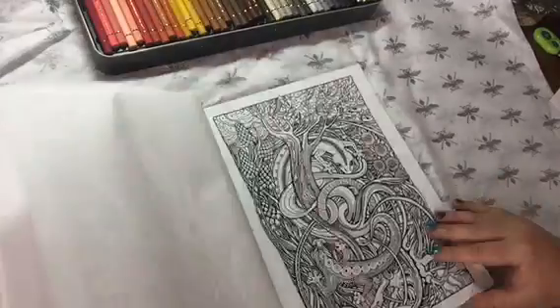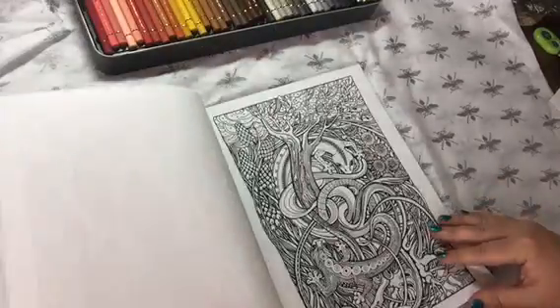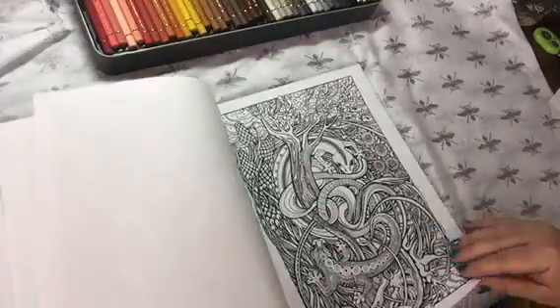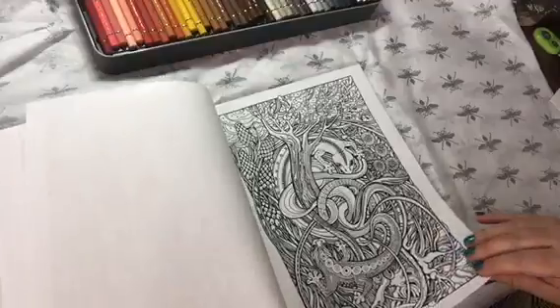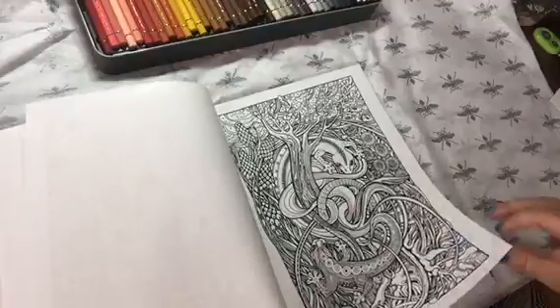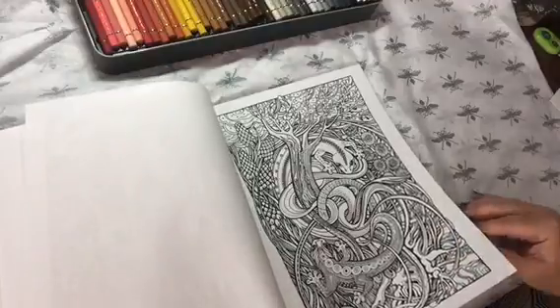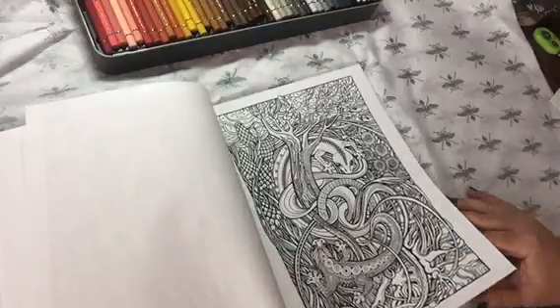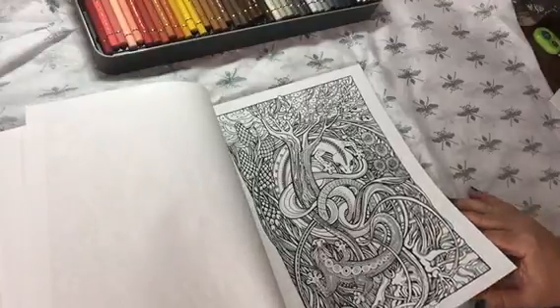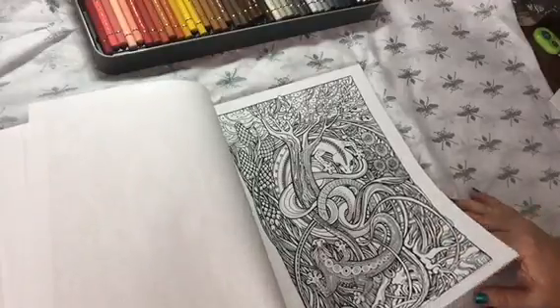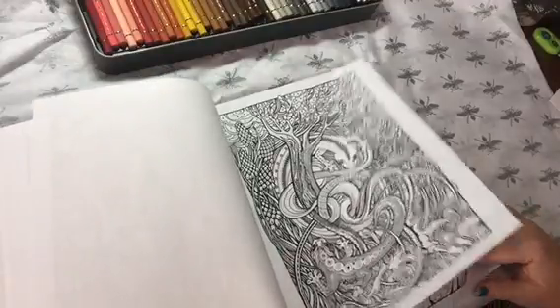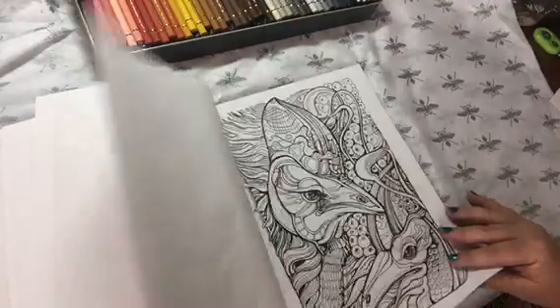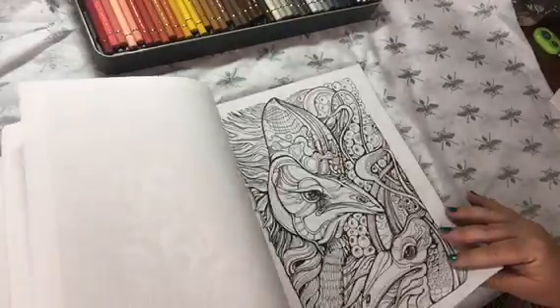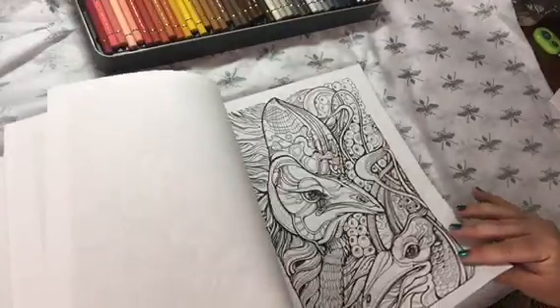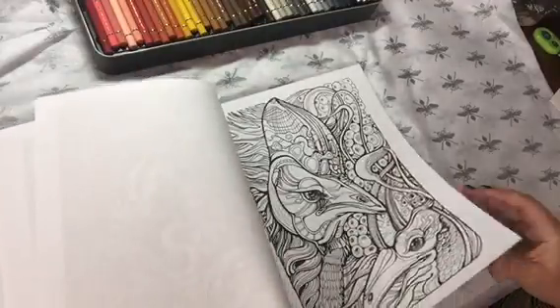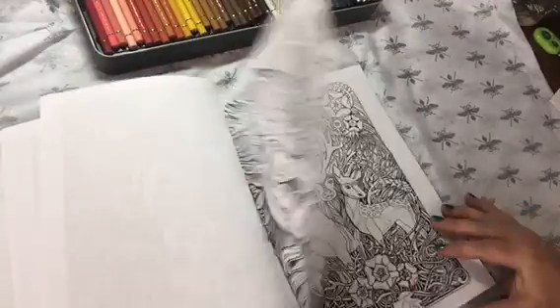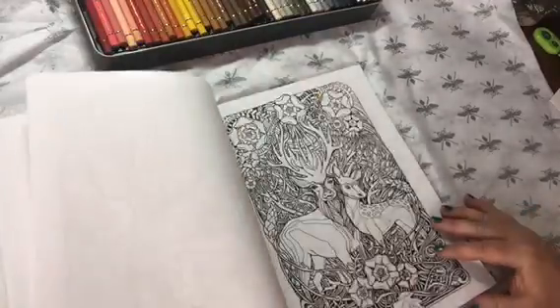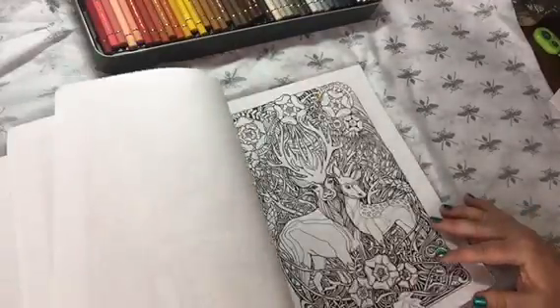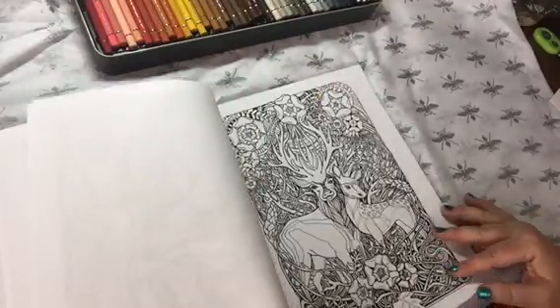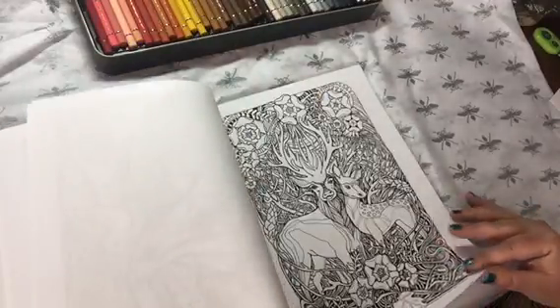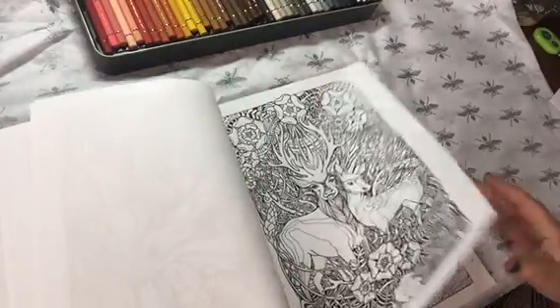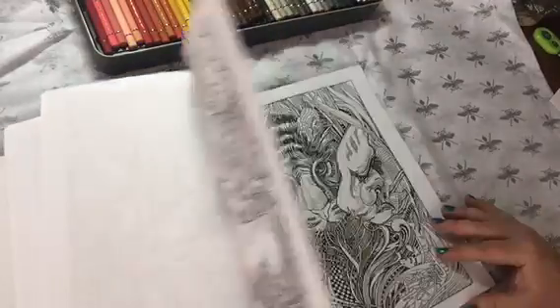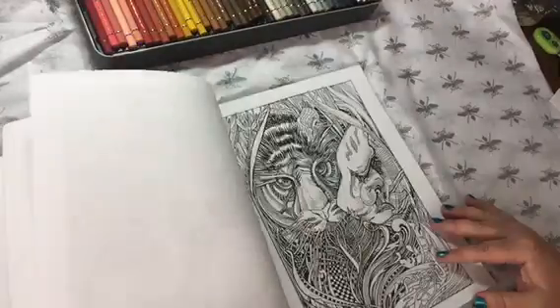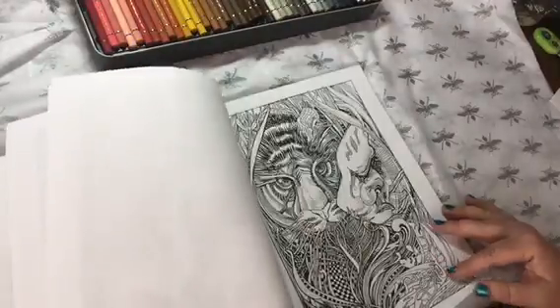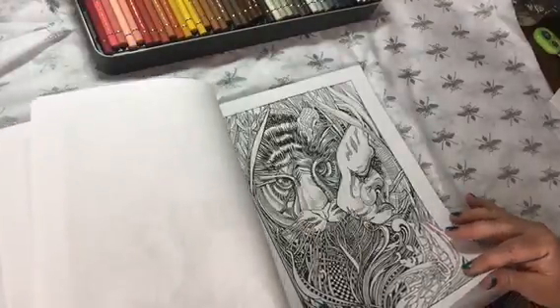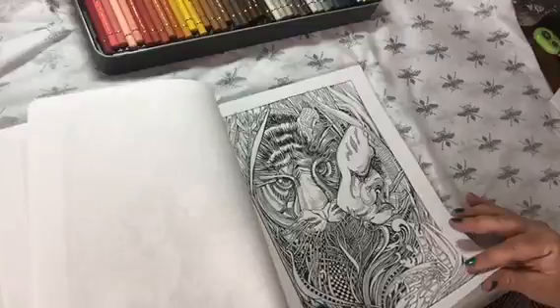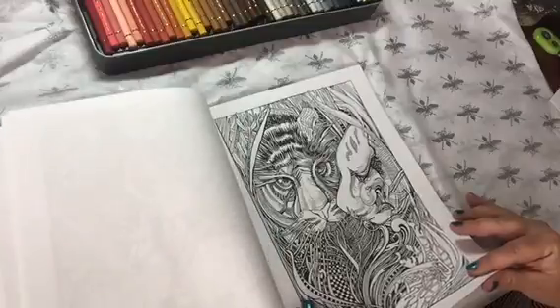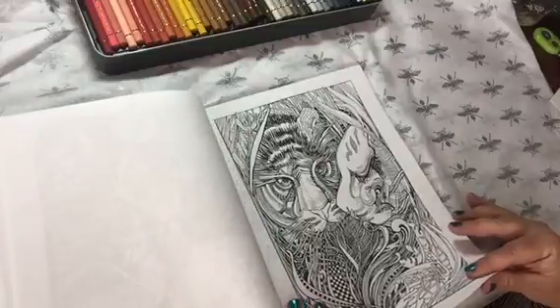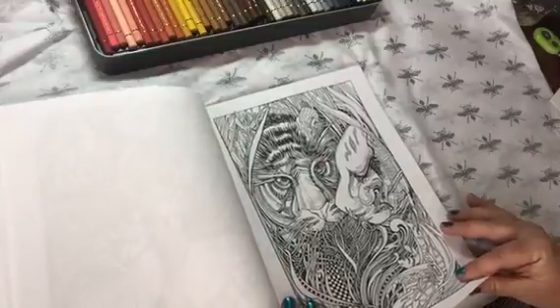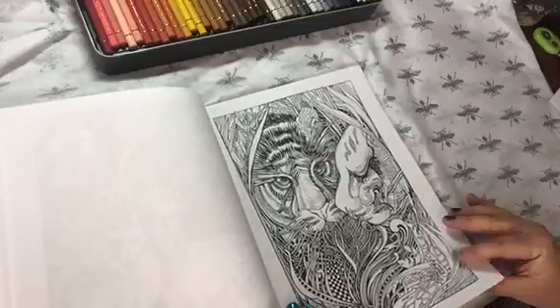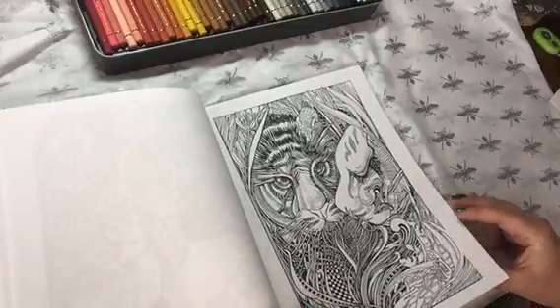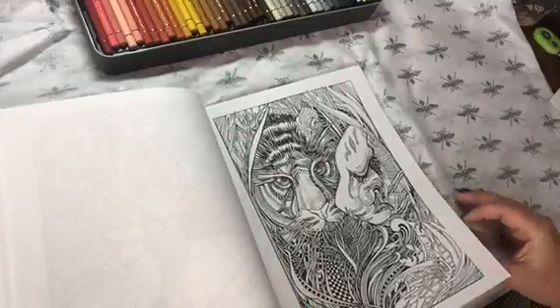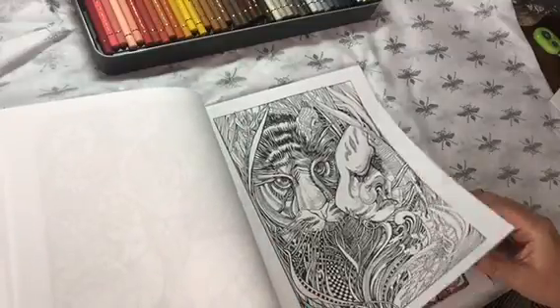She has lots of bunnies, so that's kind of a theme. Look at those cats — I love big cats.